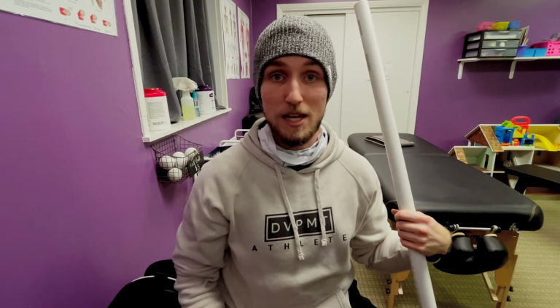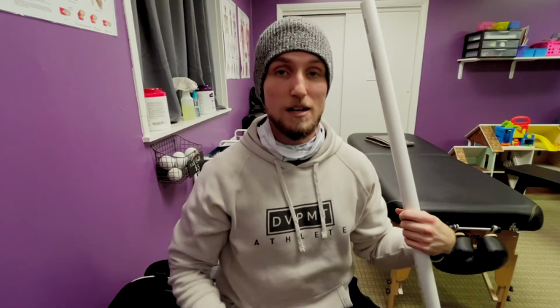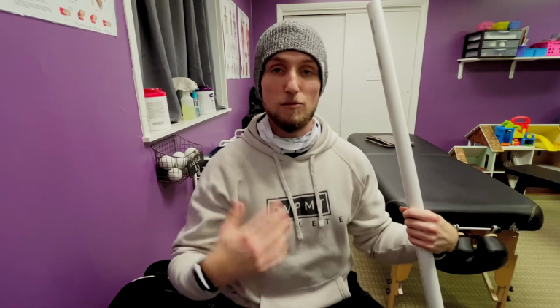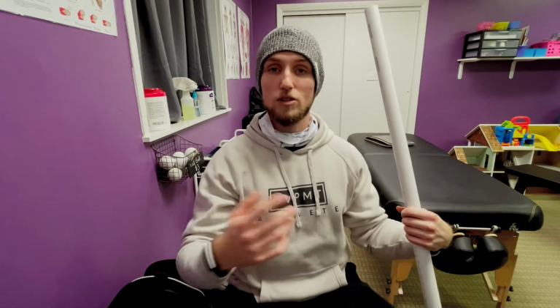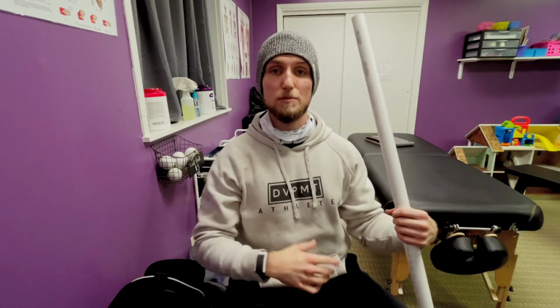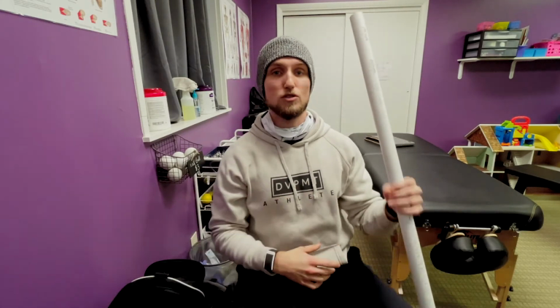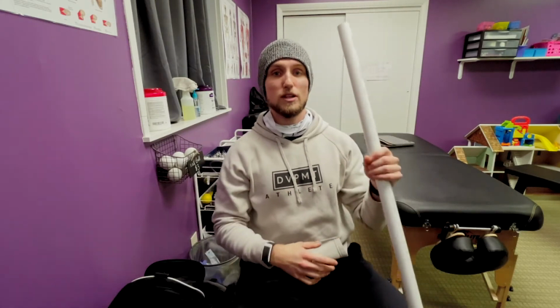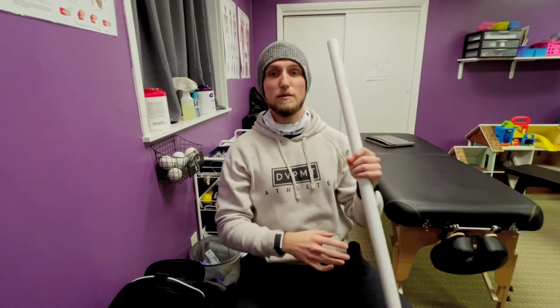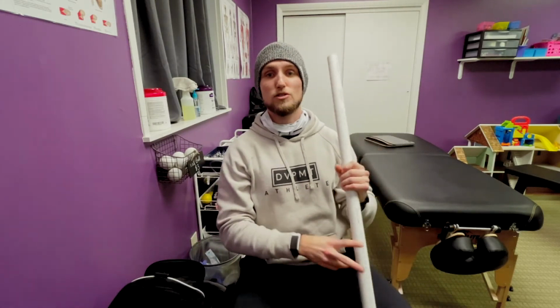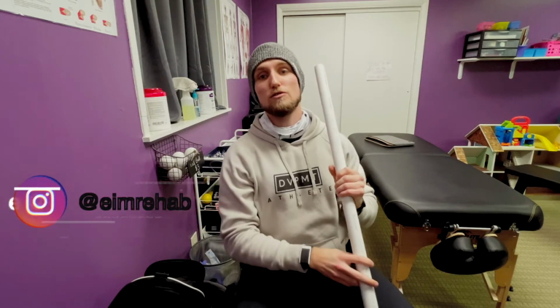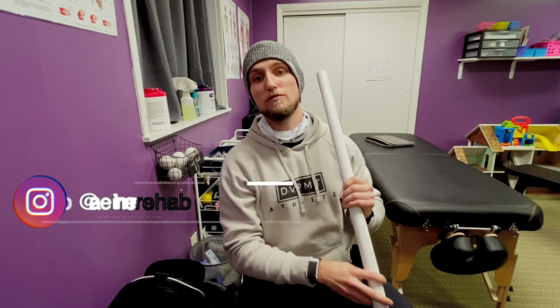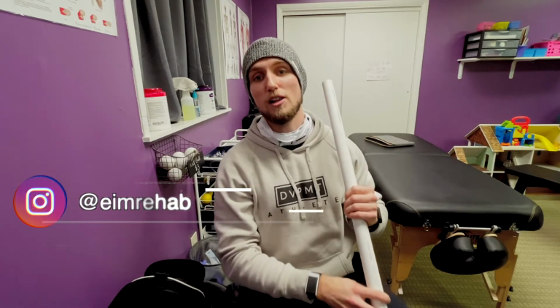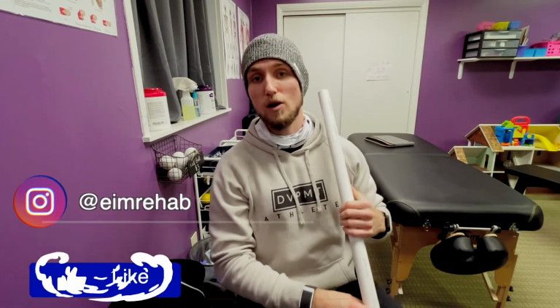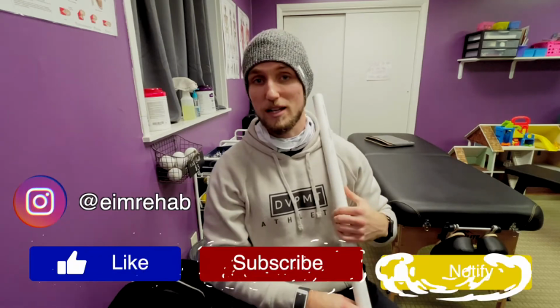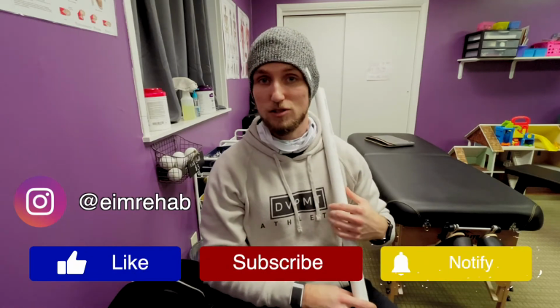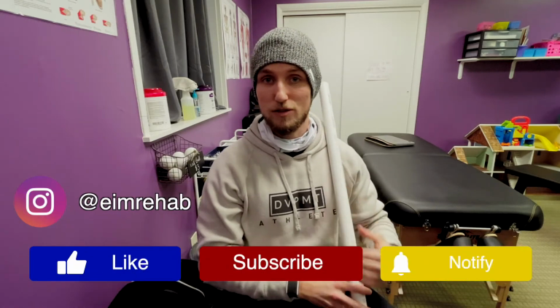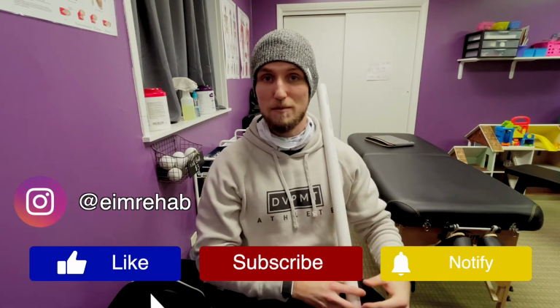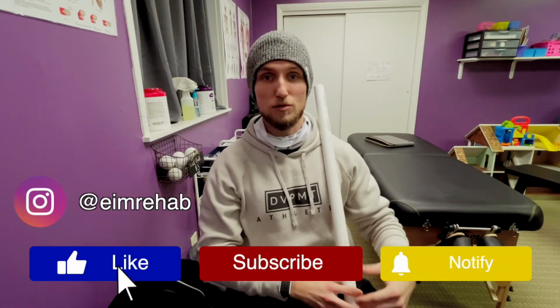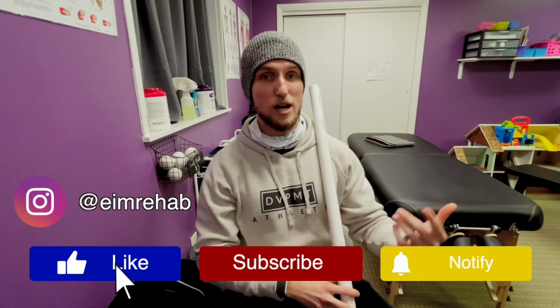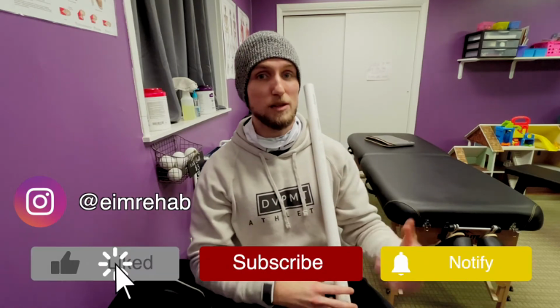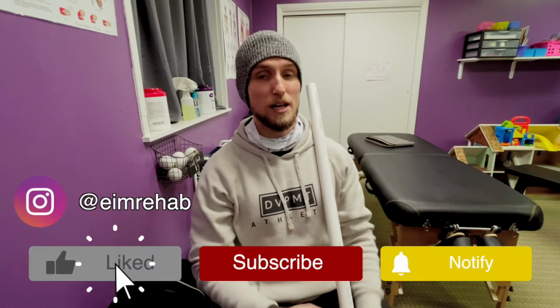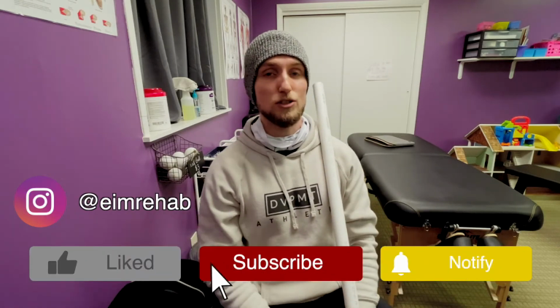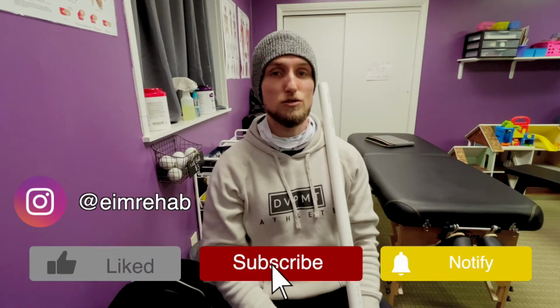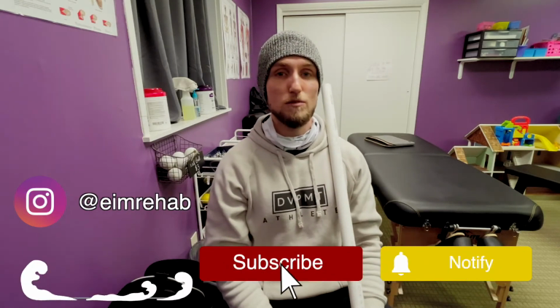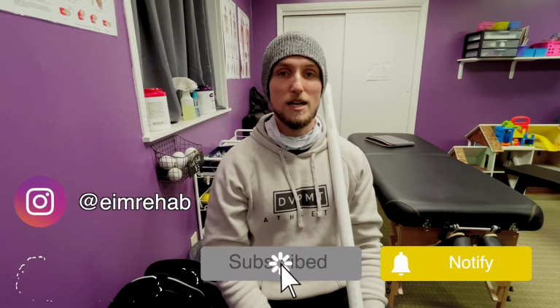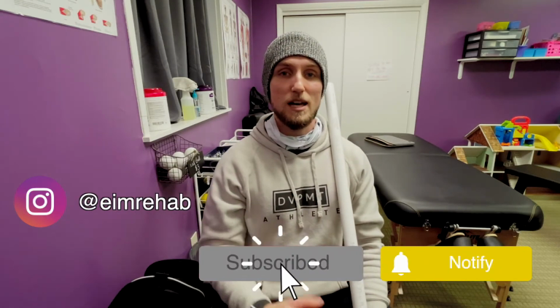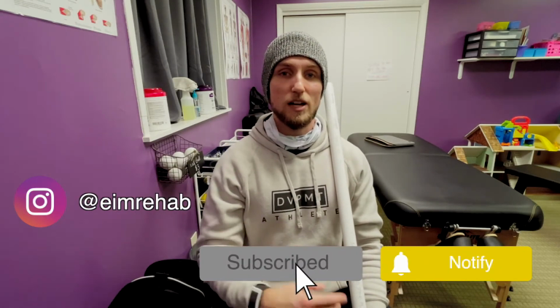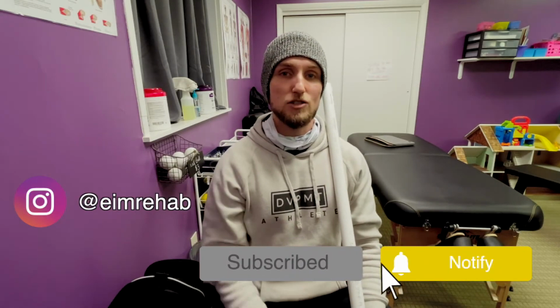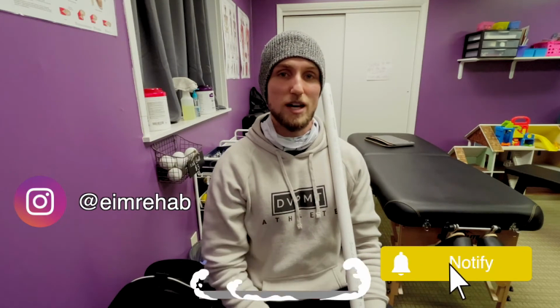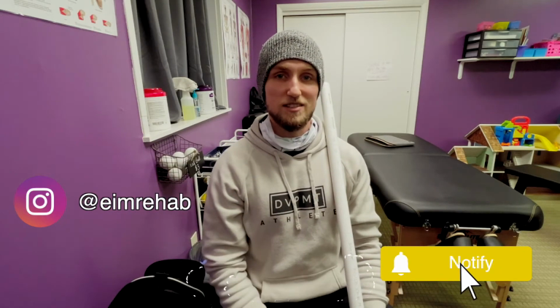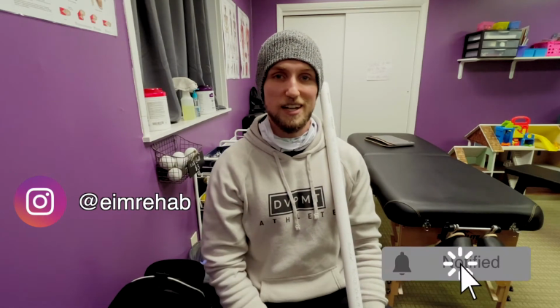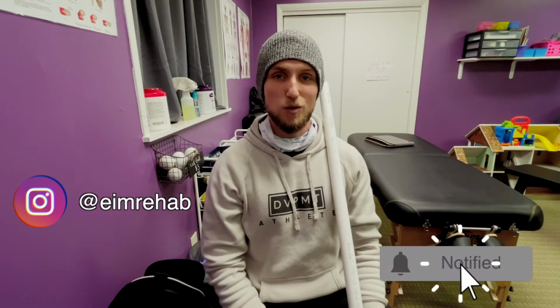For more tips and tricks, make sure you follow on Instagram, subscribe and like on YouTube, and I'll catch you guys in the next one.